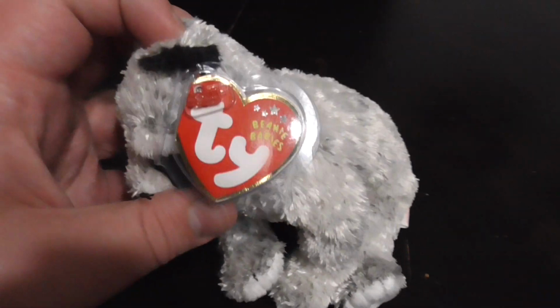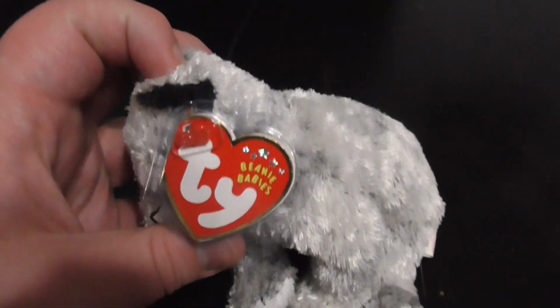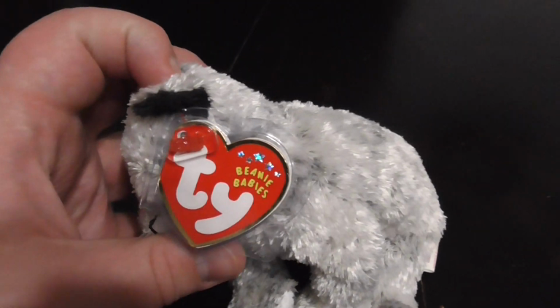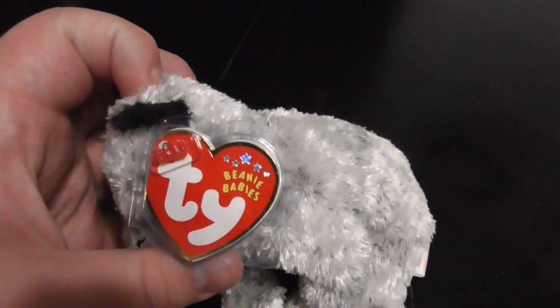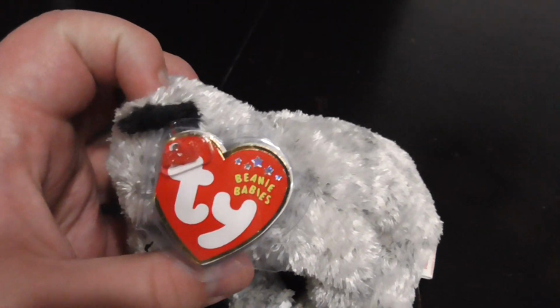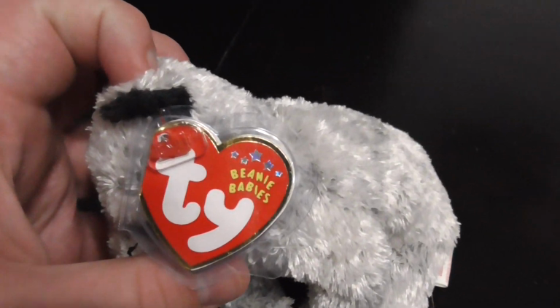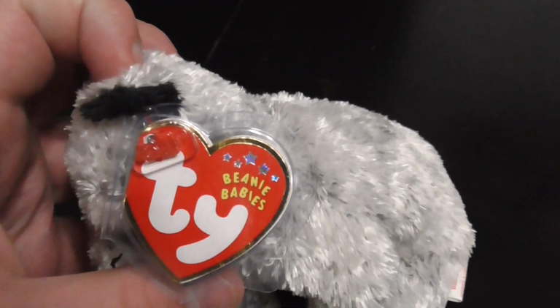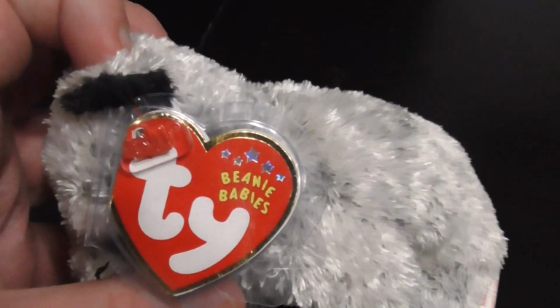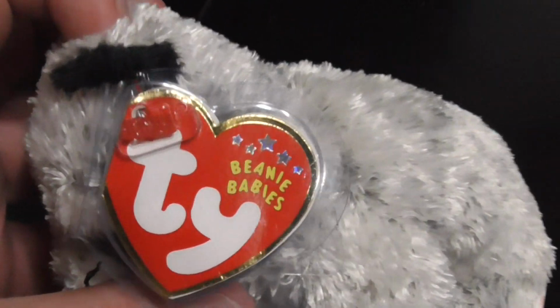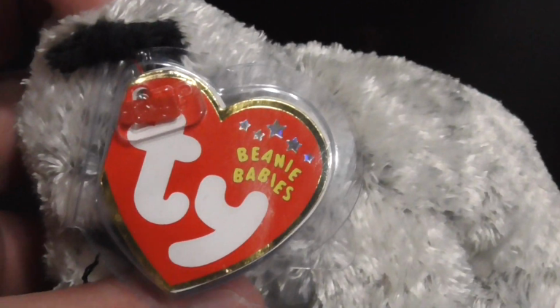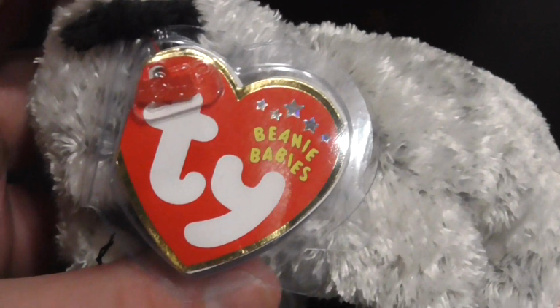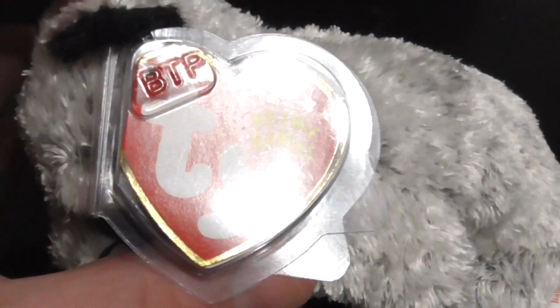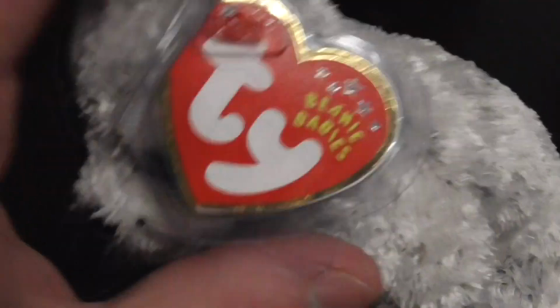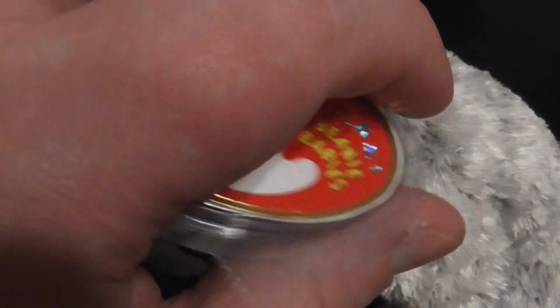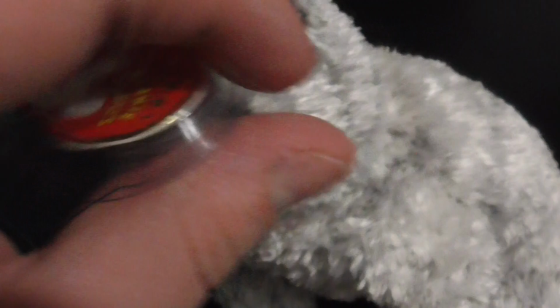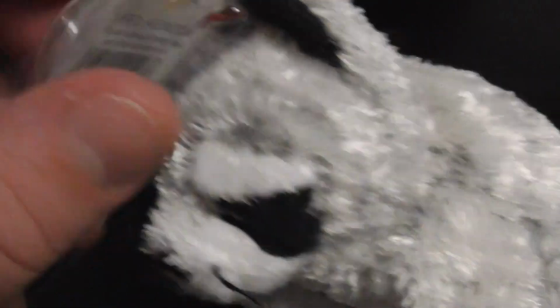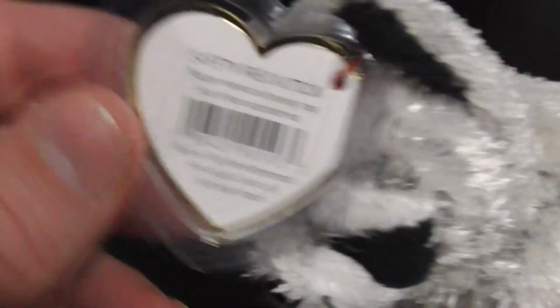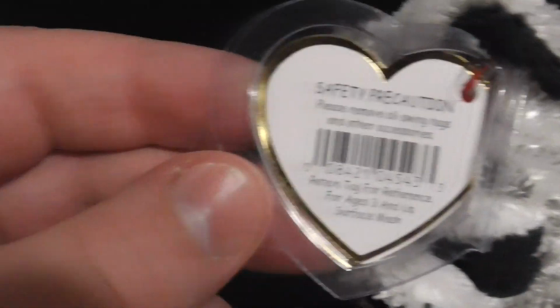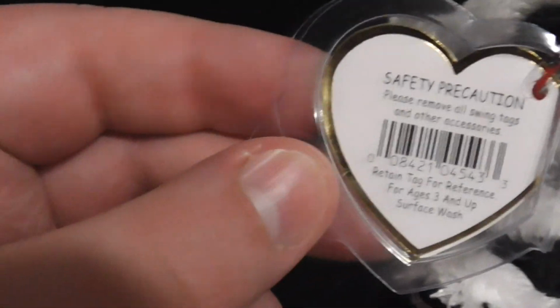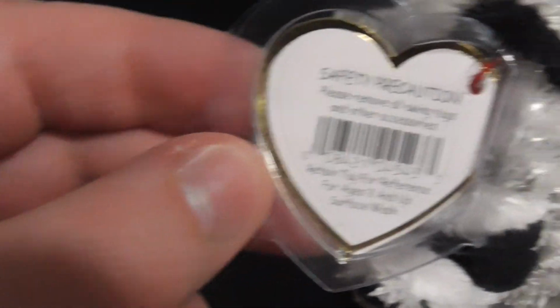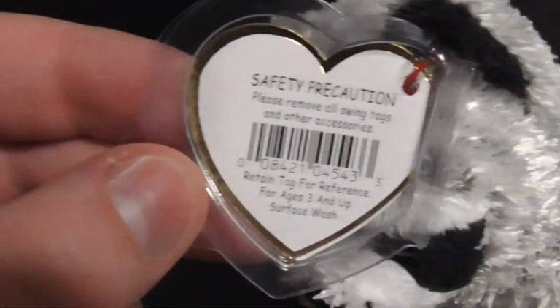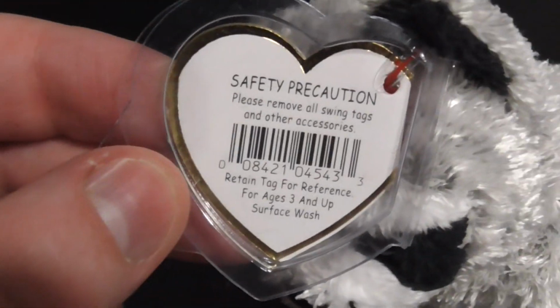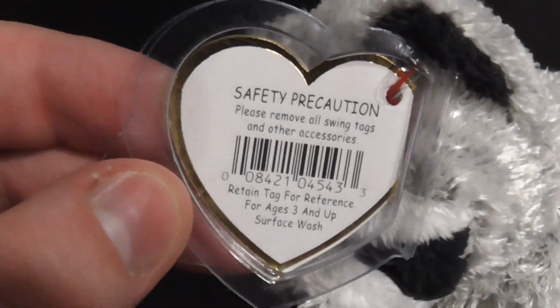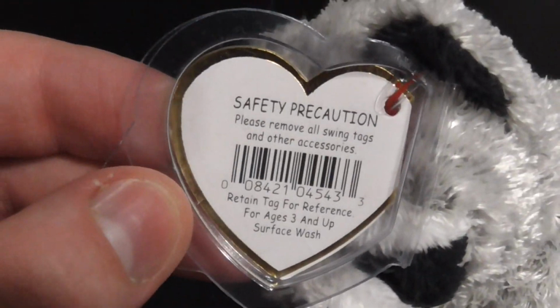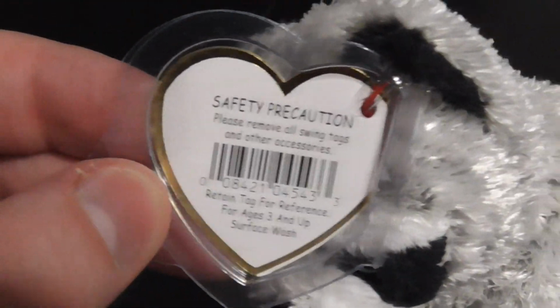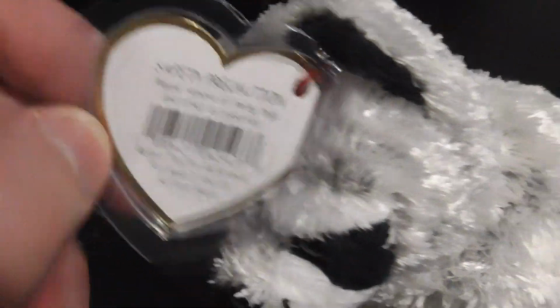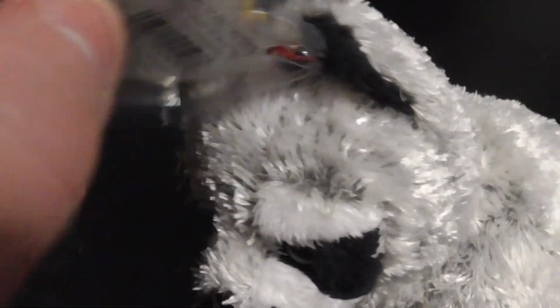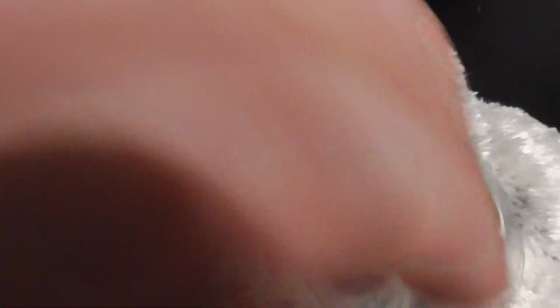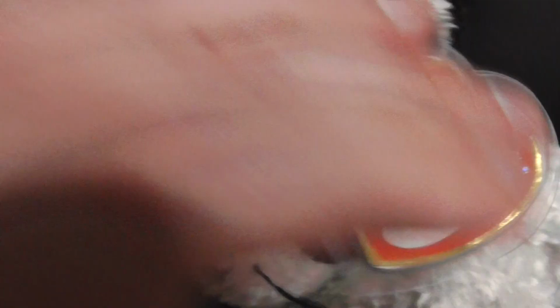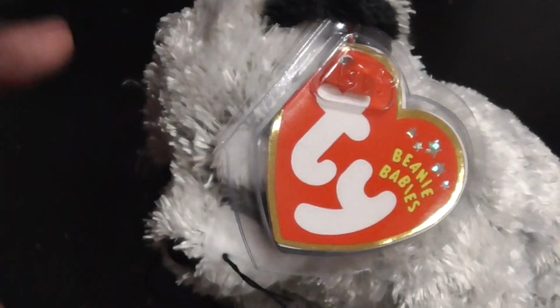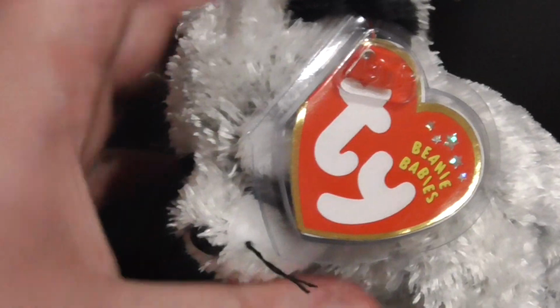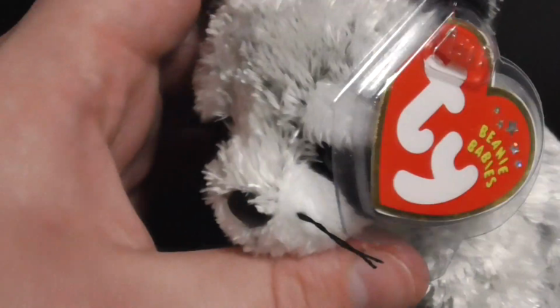Here's its tag, pretty nice. Here's the back of it, pretty nice.